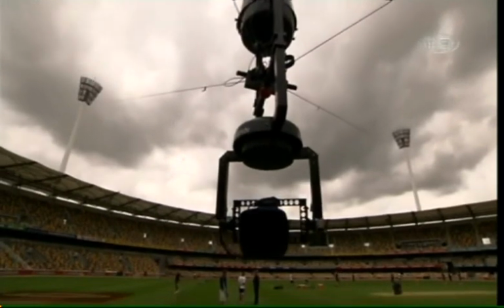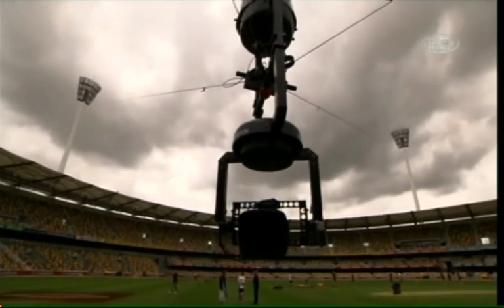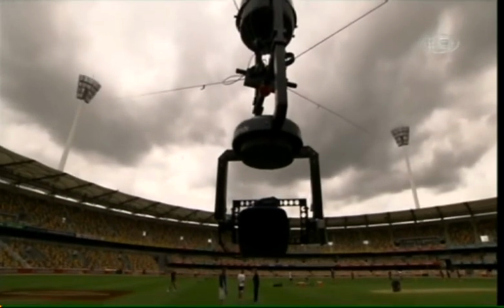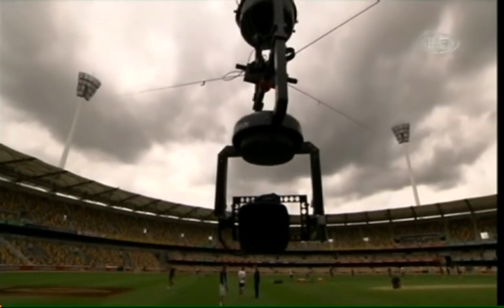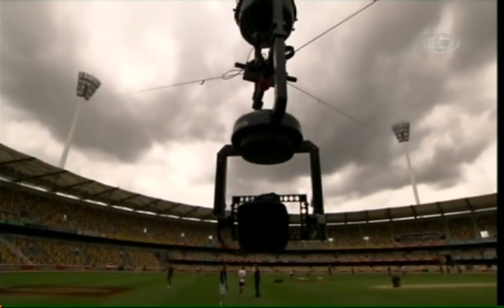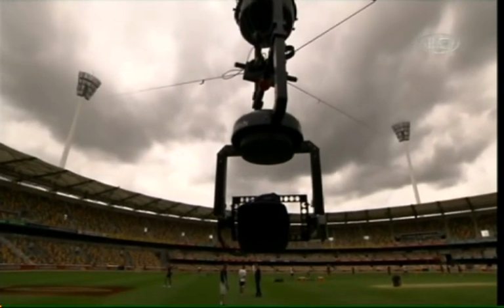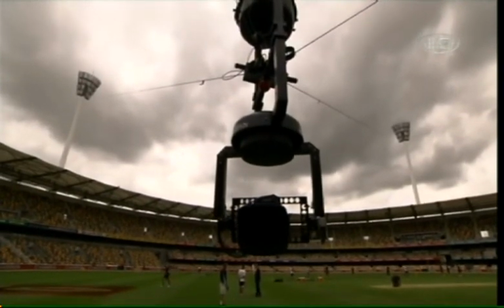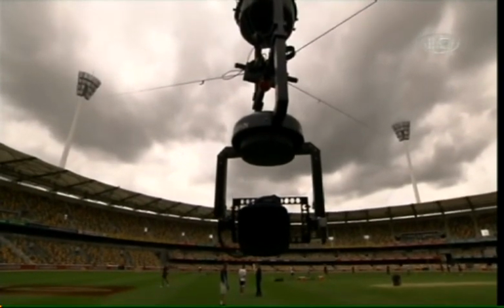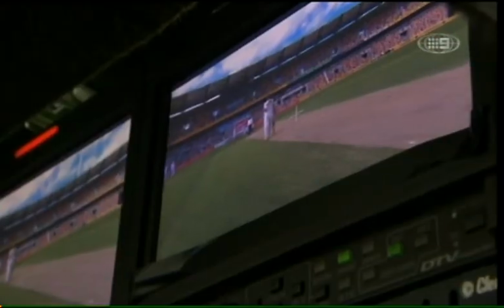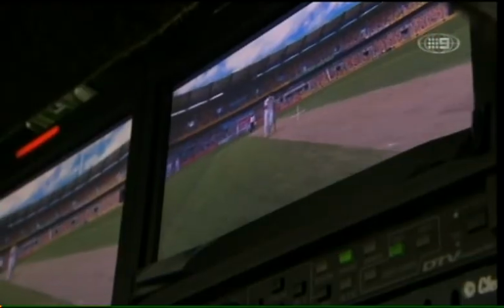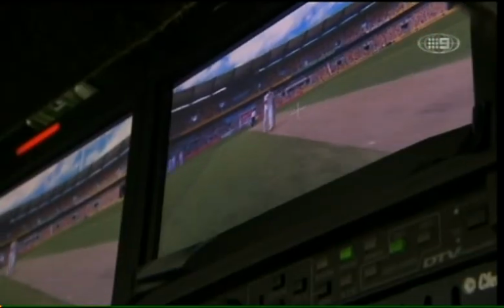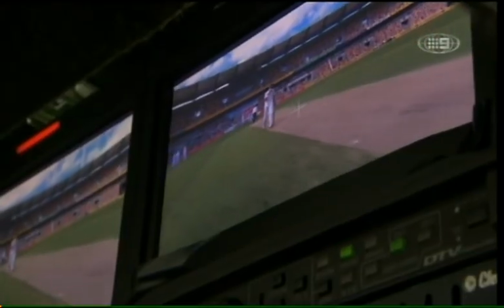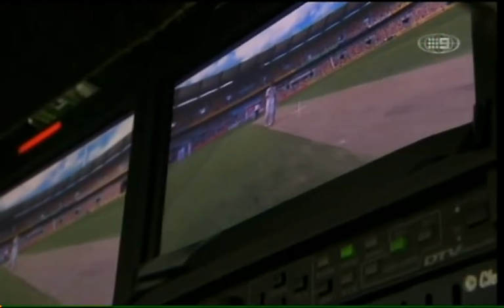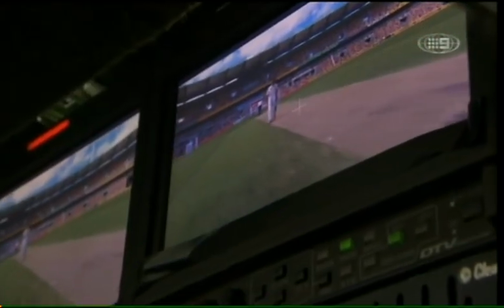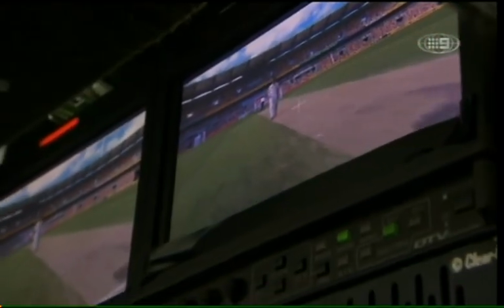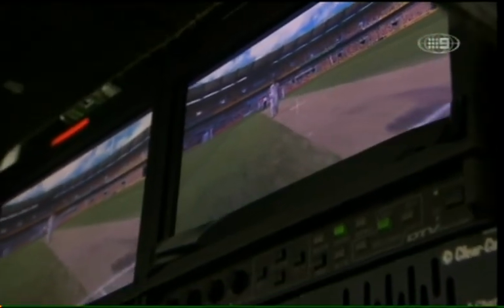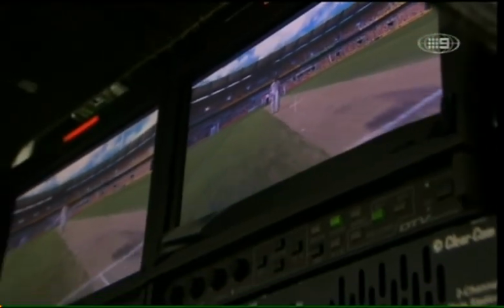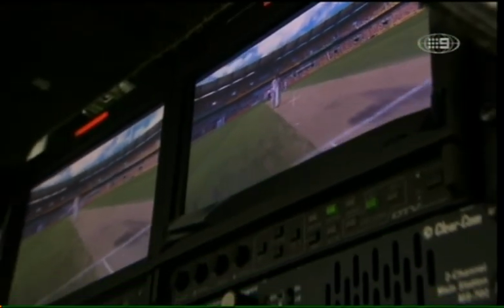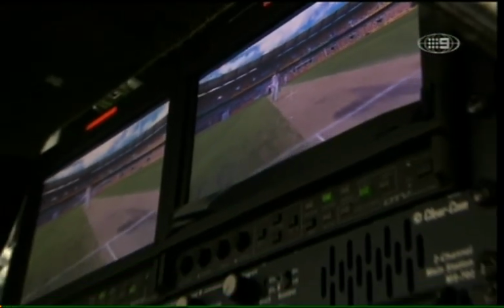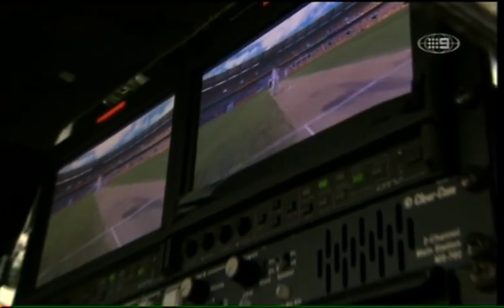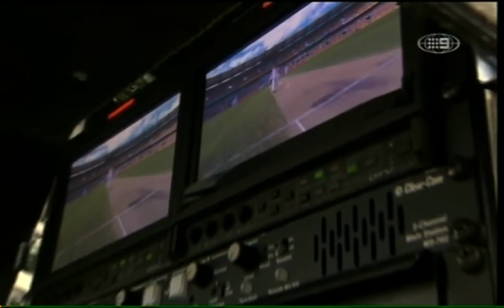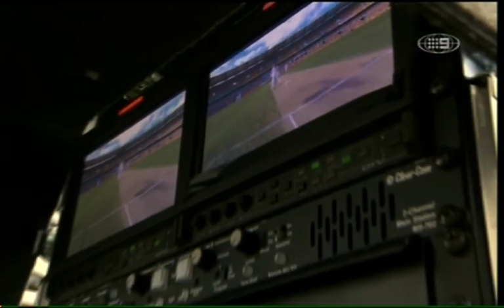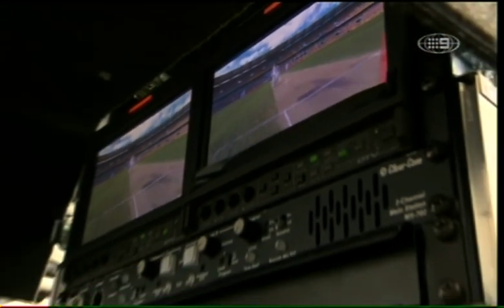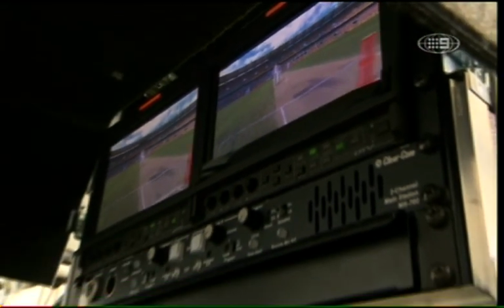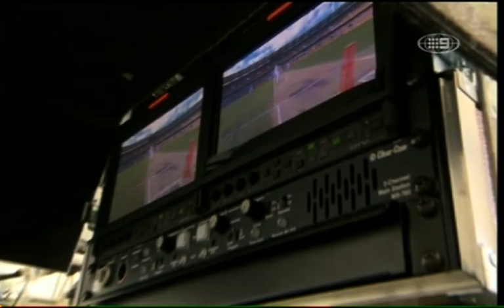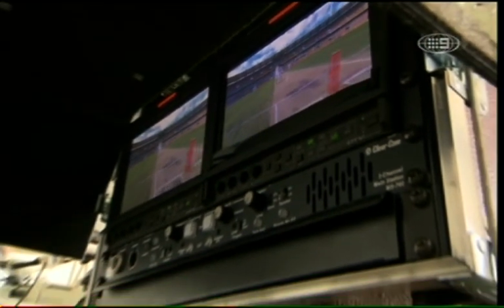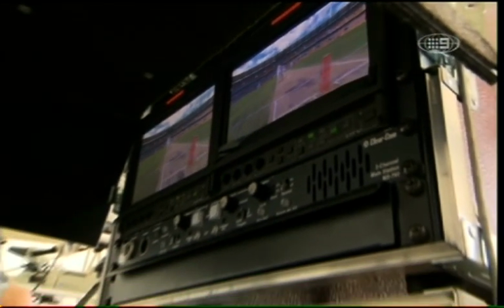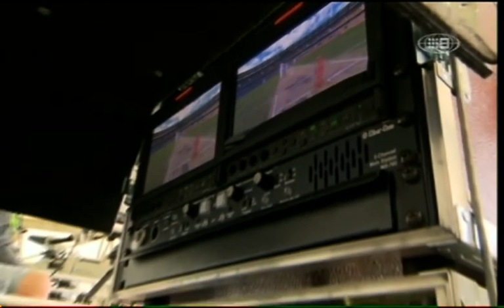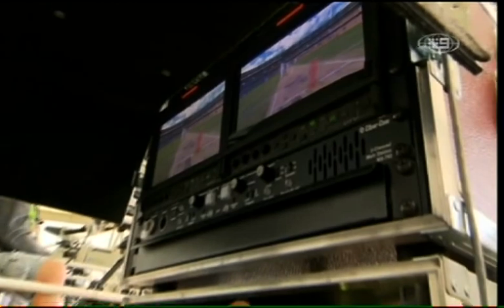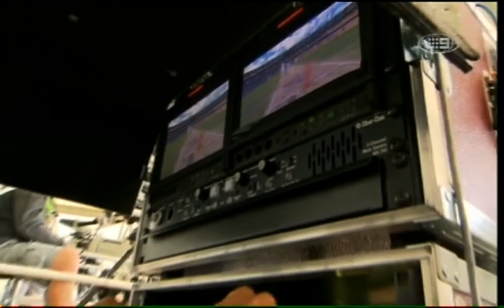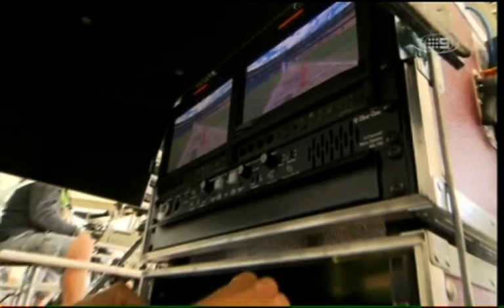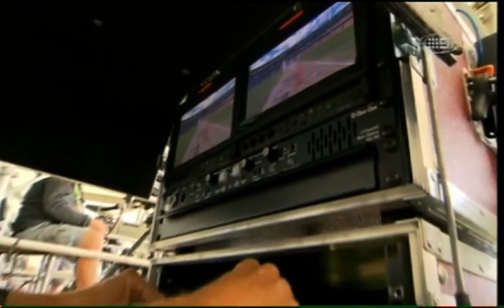Well Morris, it looks like an awful lot of technology here. How does Spider Cam work?